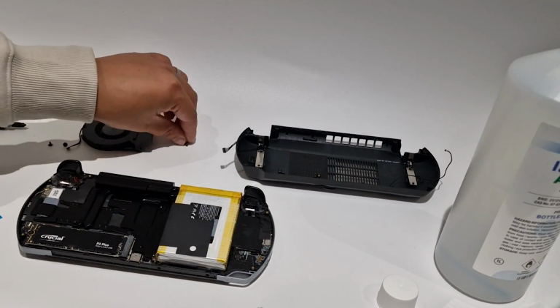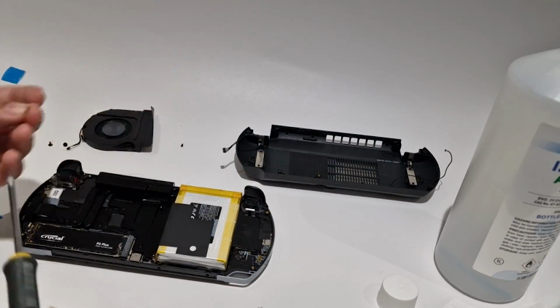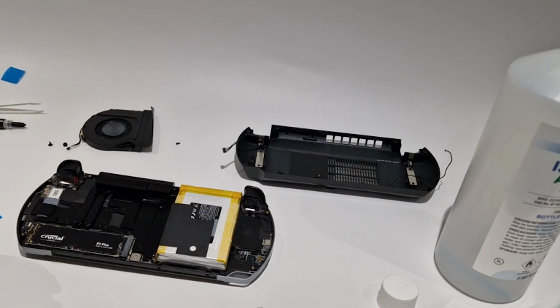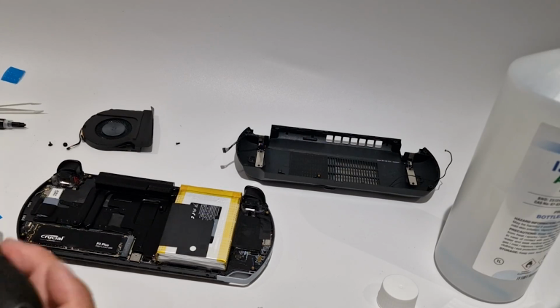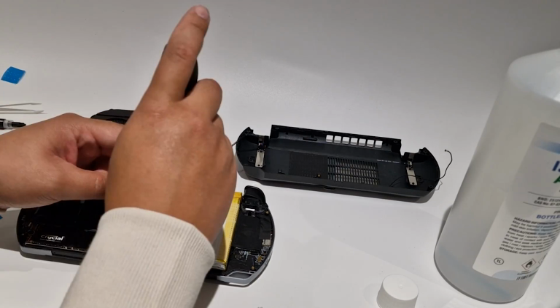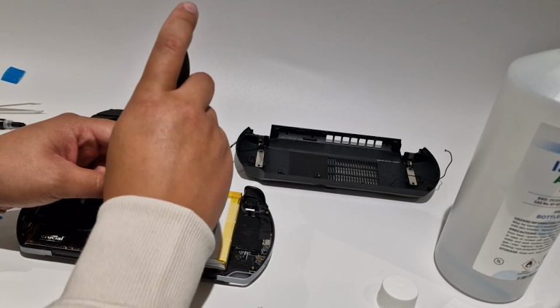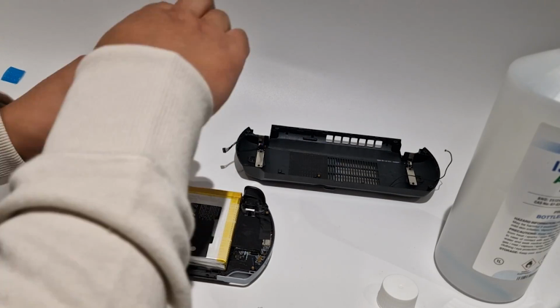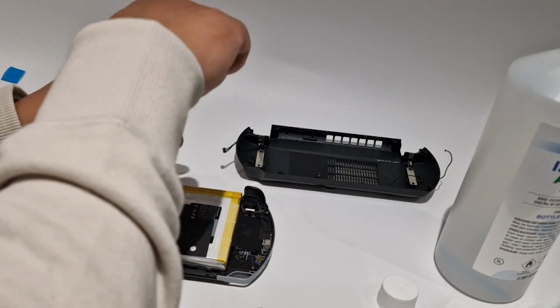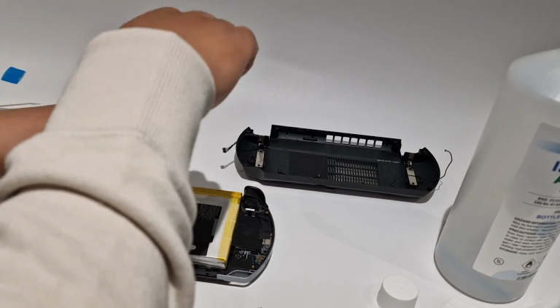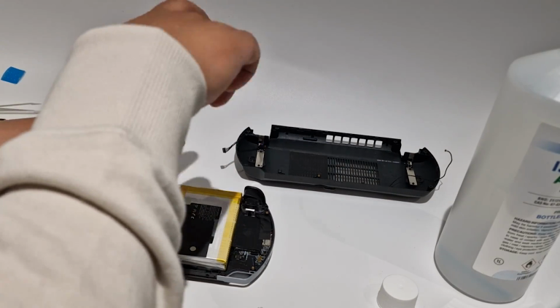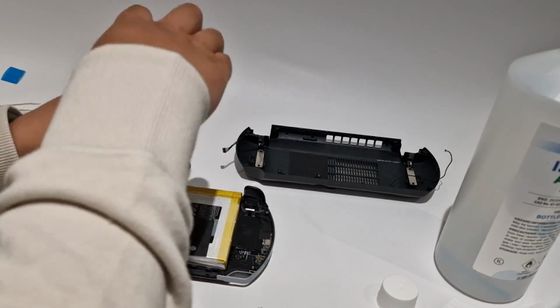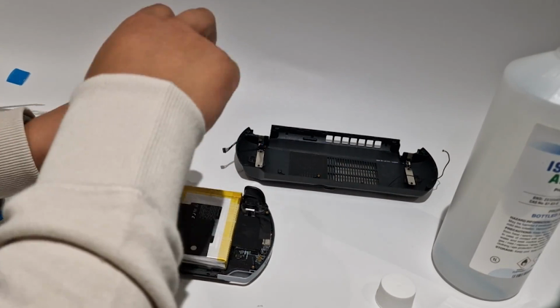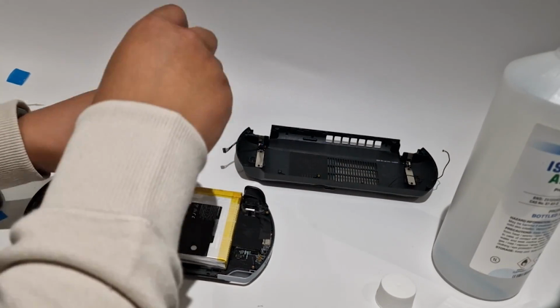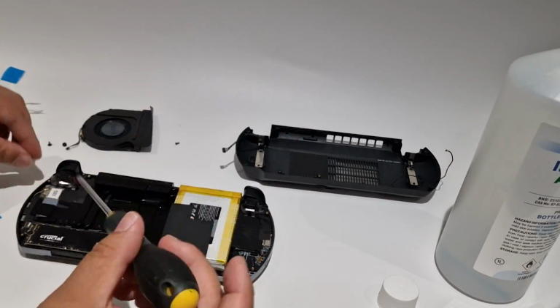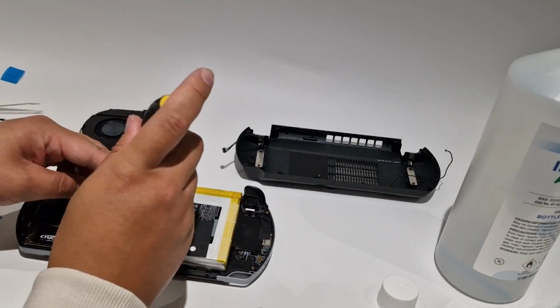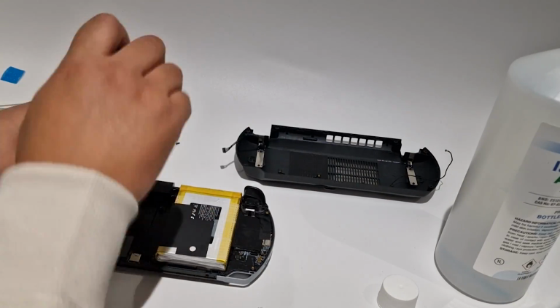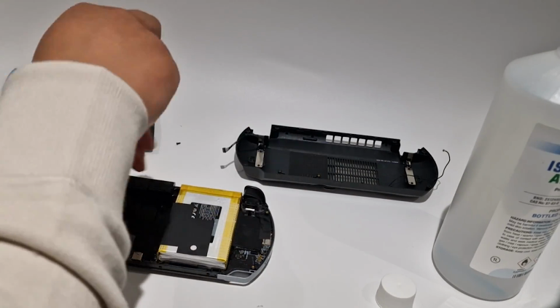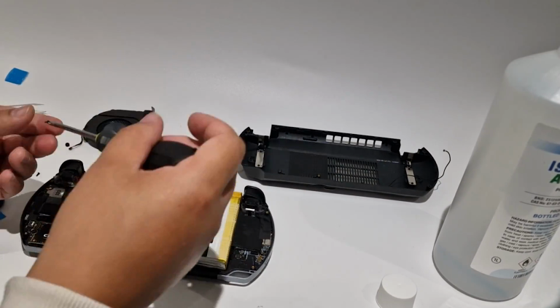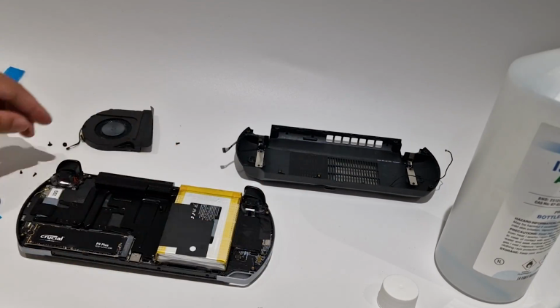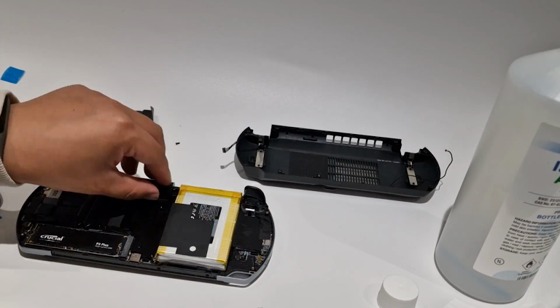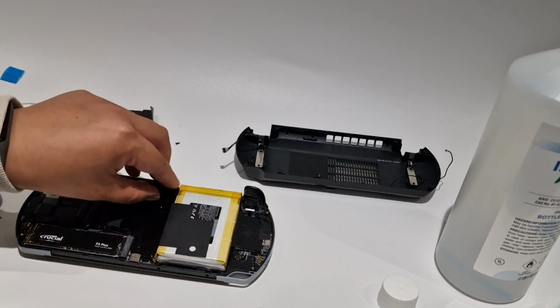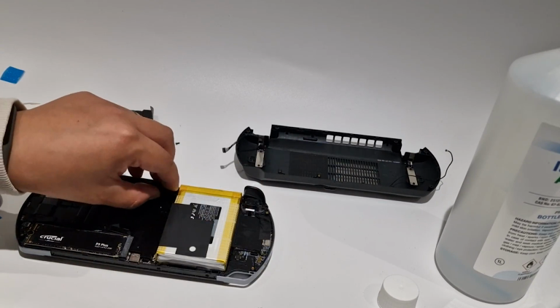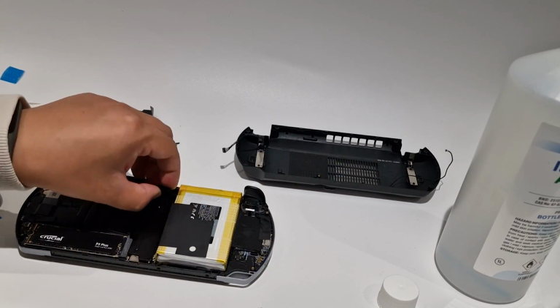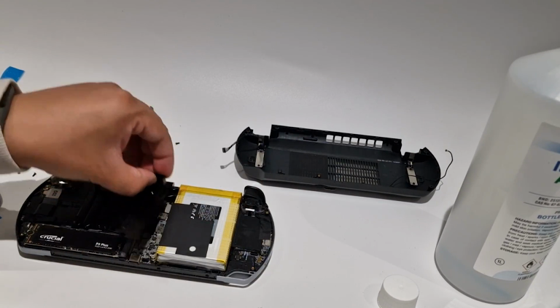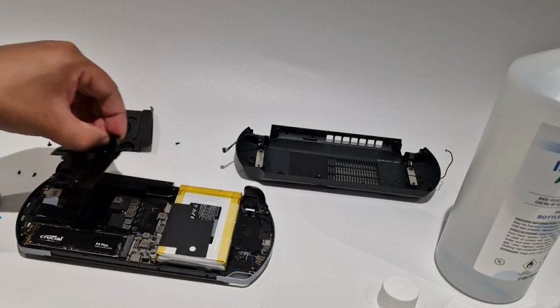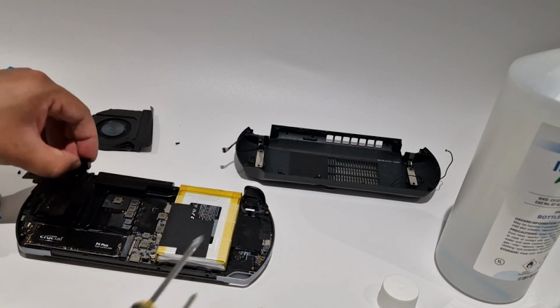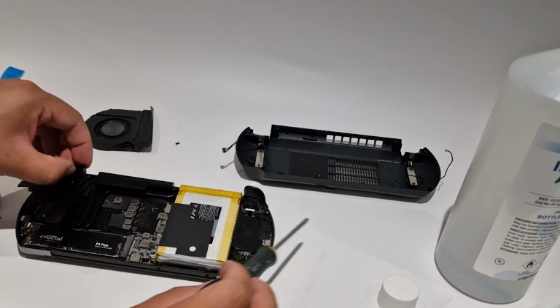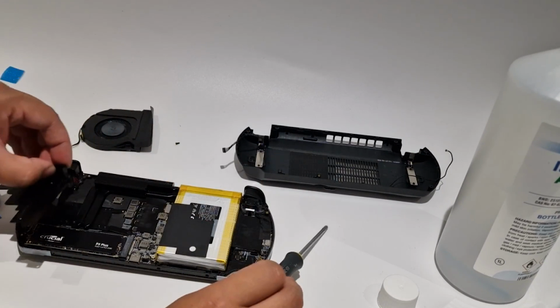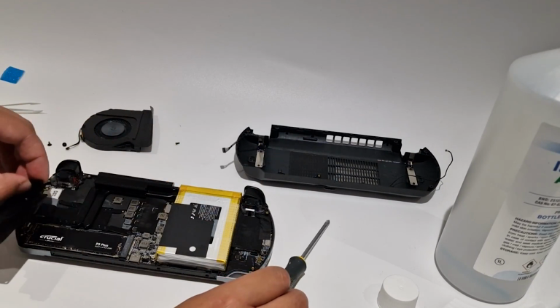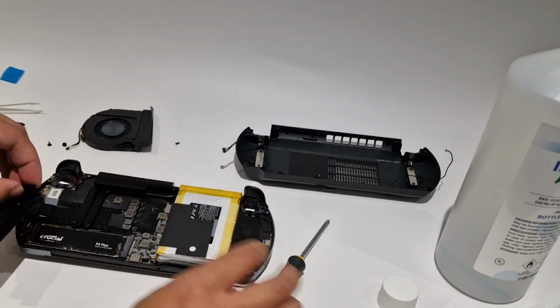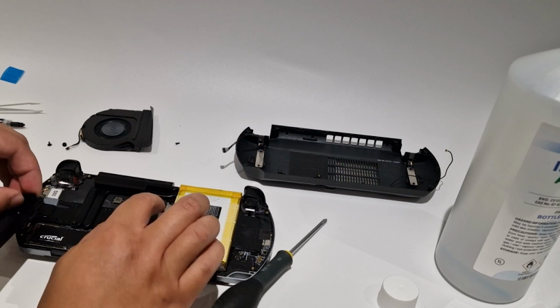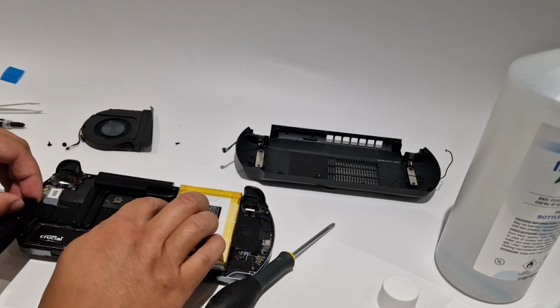When installing the heatsink you may have noticed something I didn't do — don't forget to connect the battery back.